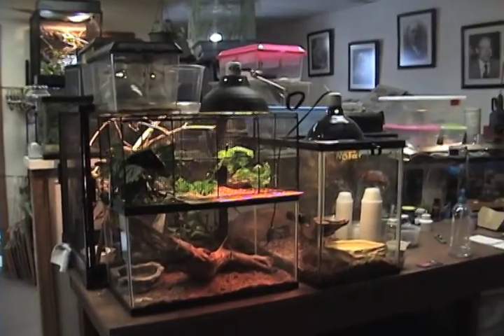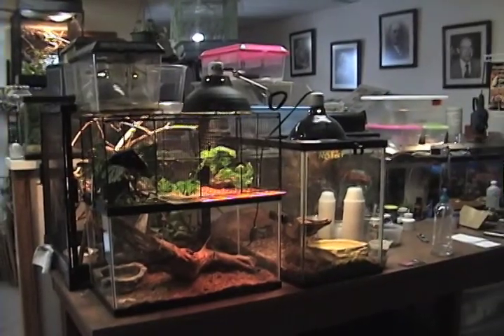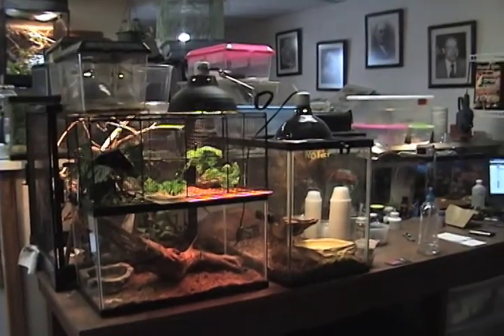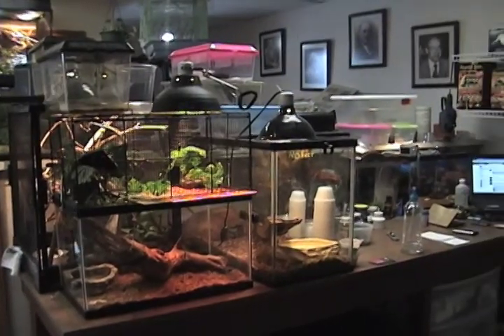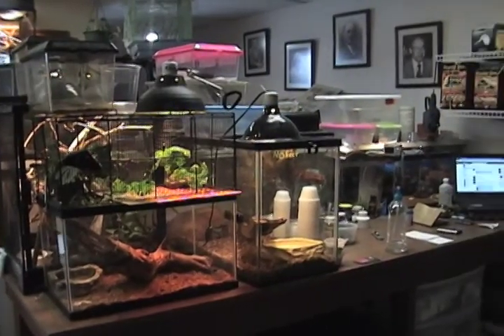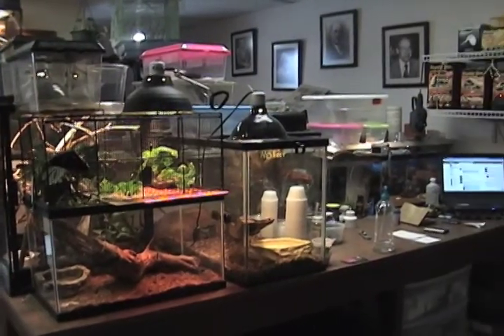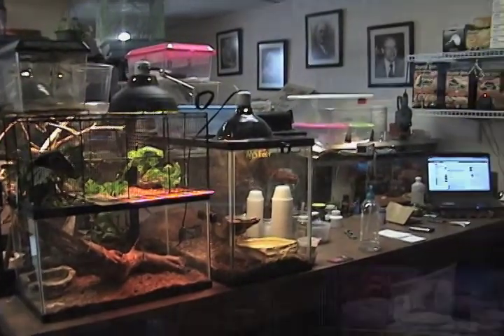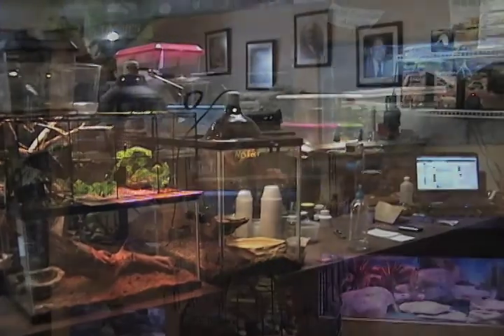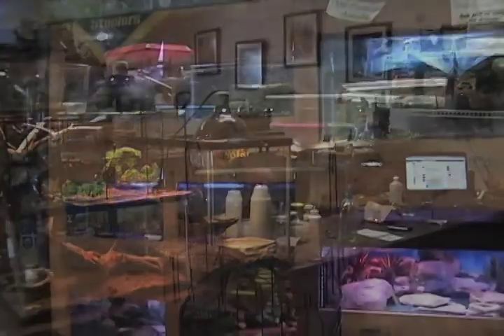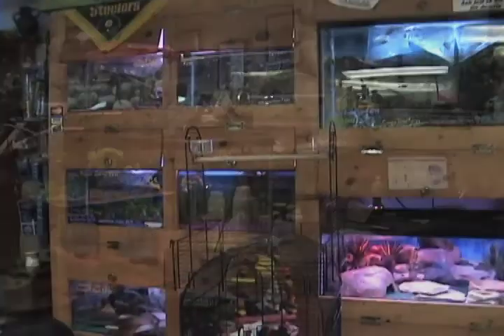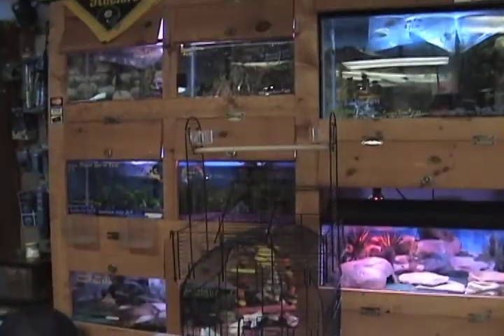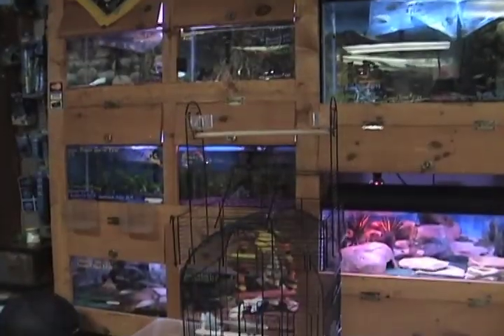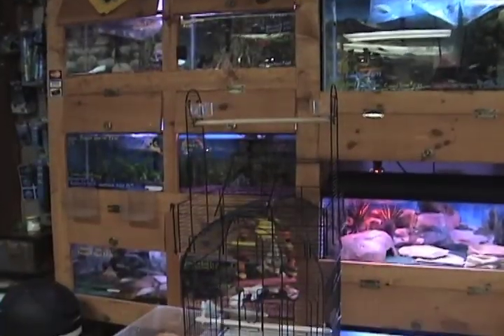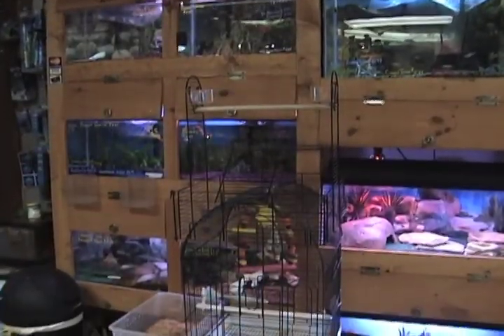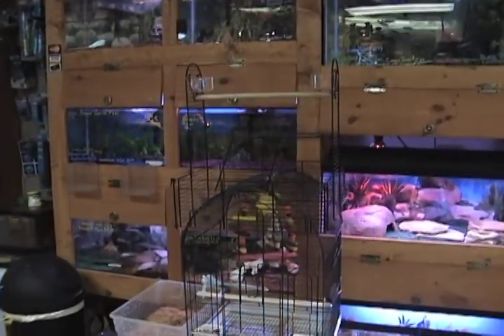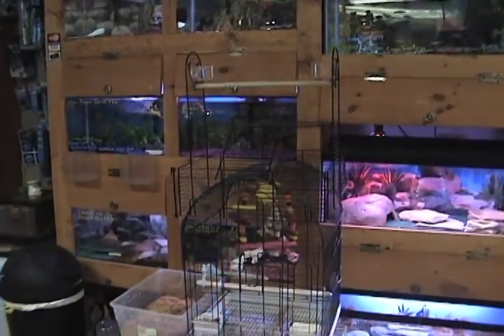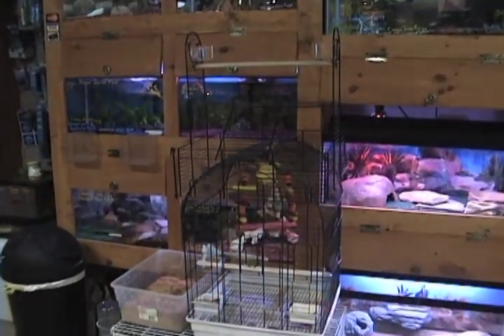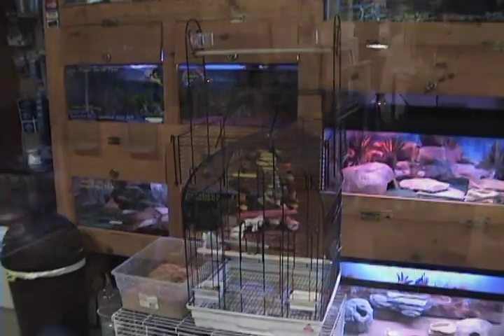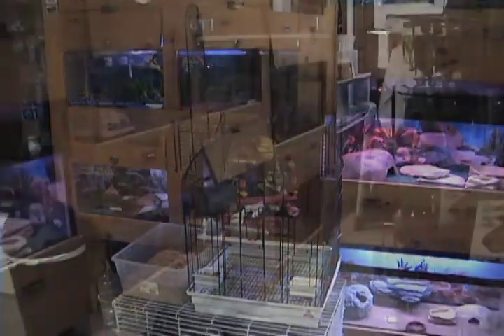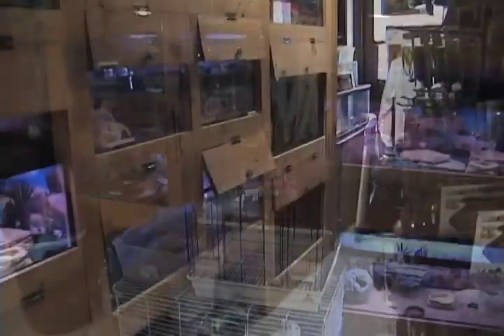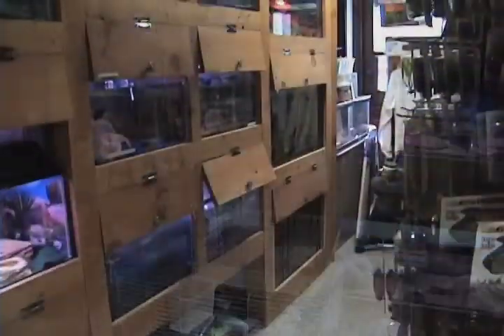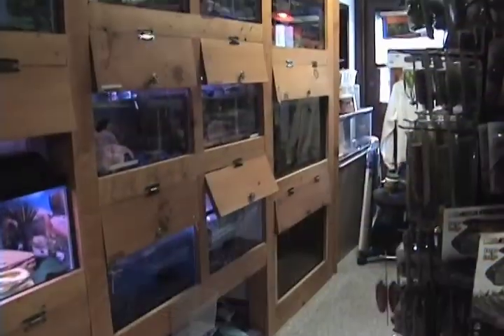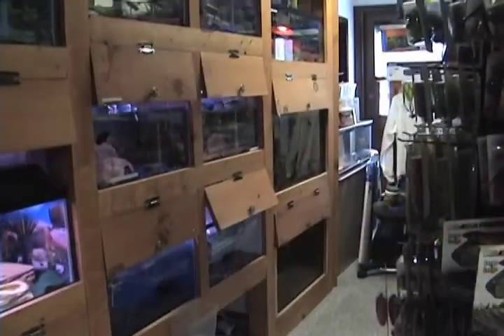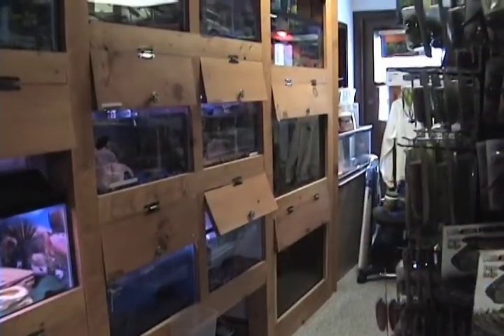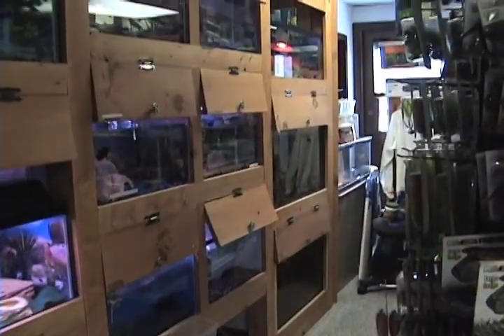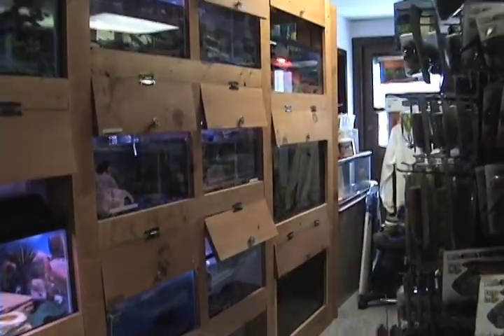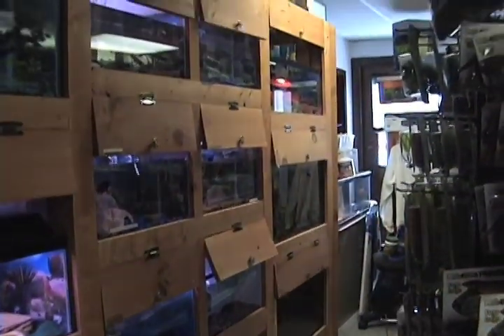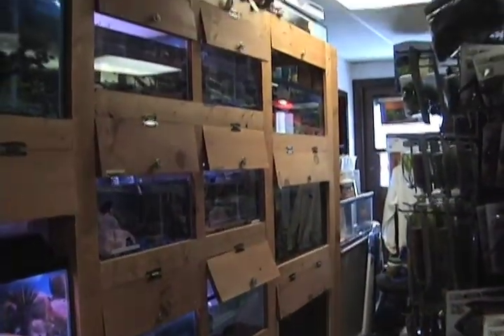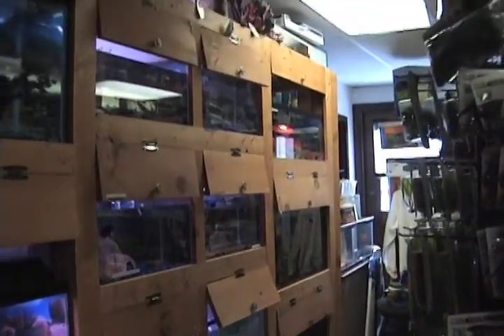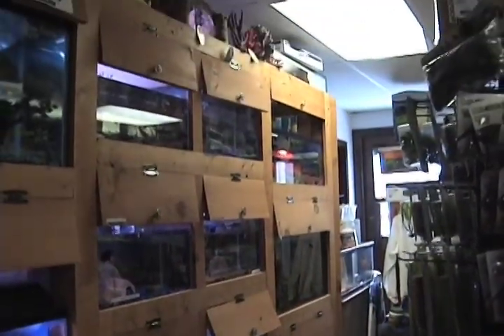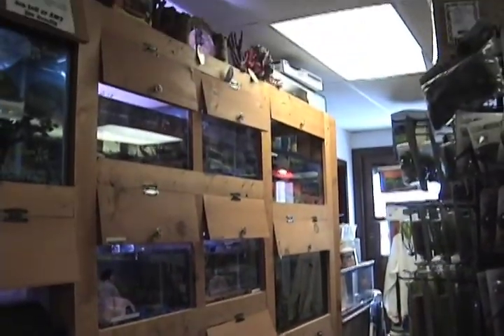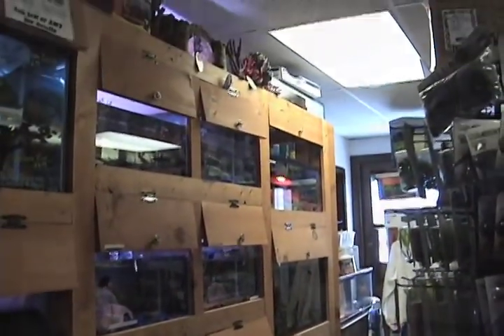Fins and Fangs has an assortment of animals to choose from, whether looking for a scaly reptile, a finned creature, or a fluffy friend. This store has it all.